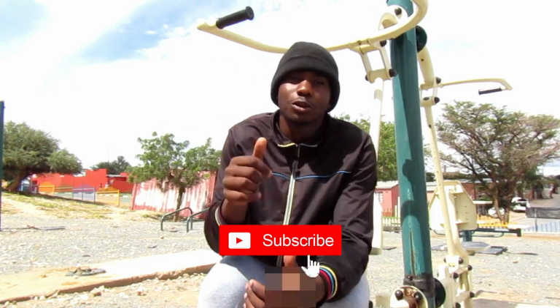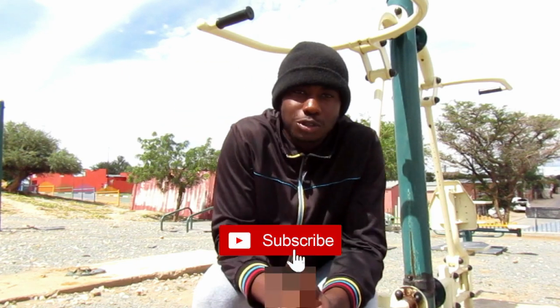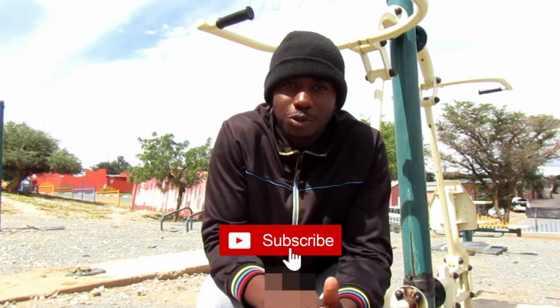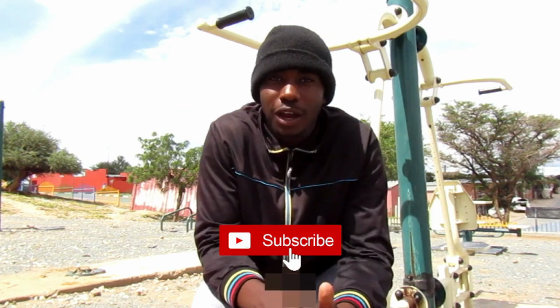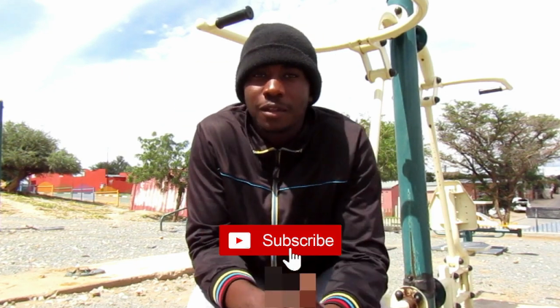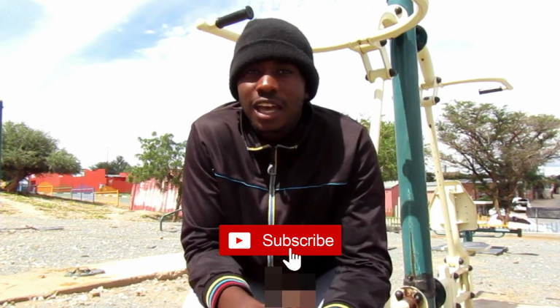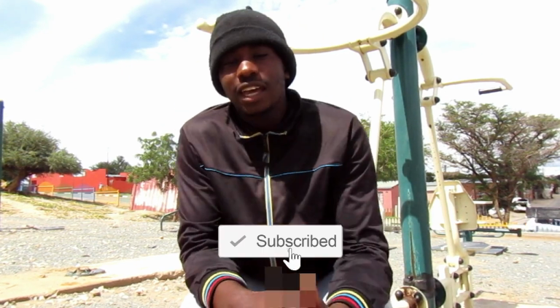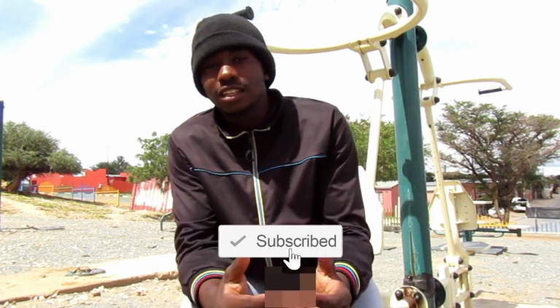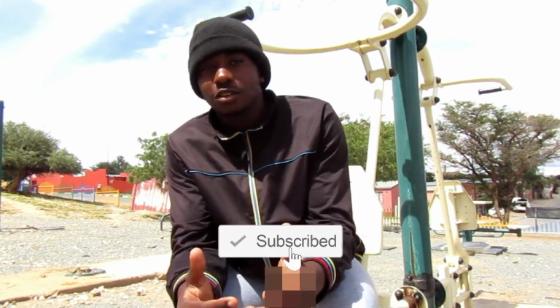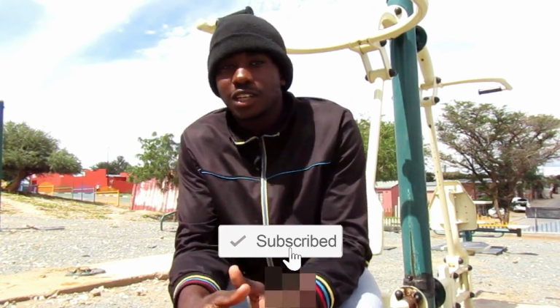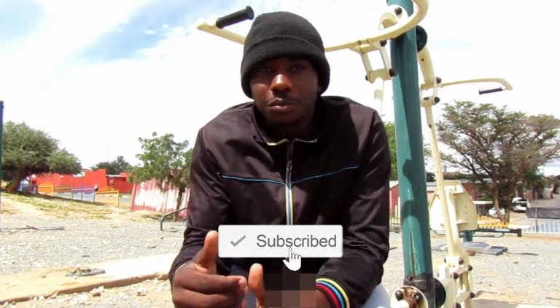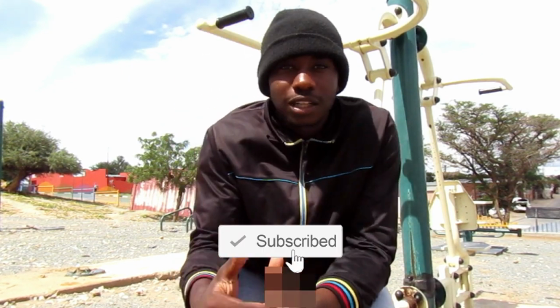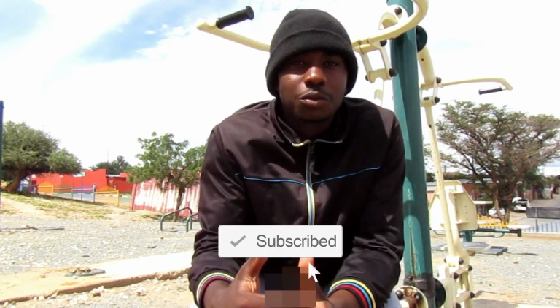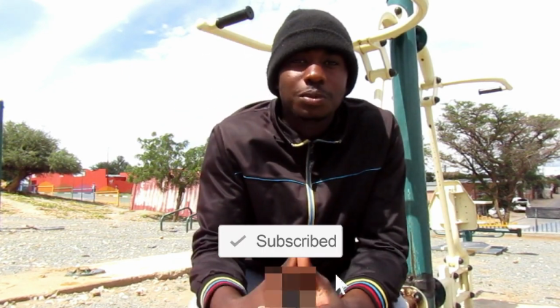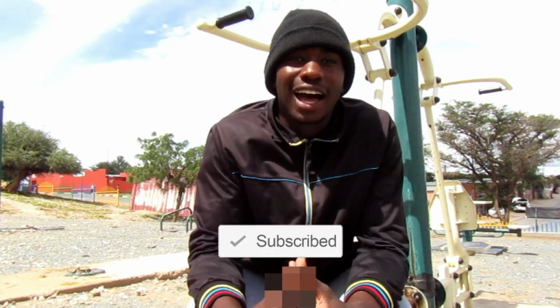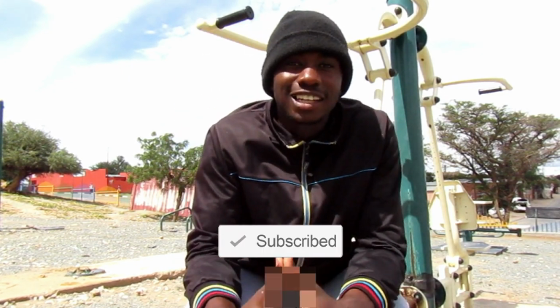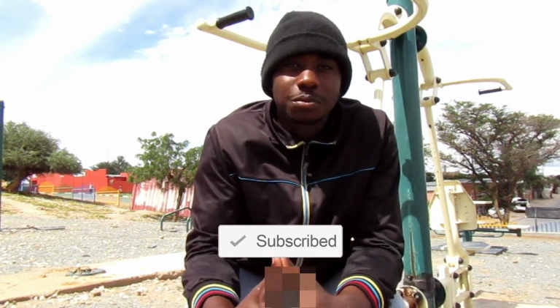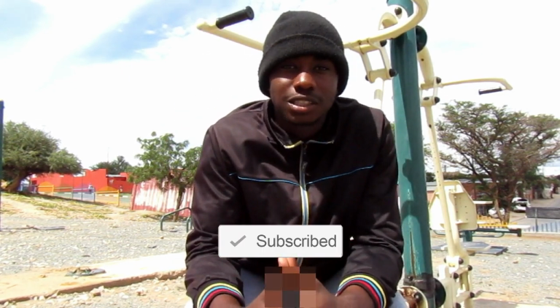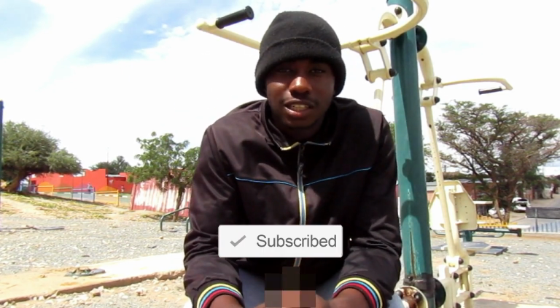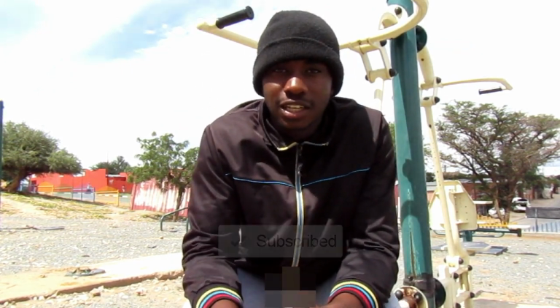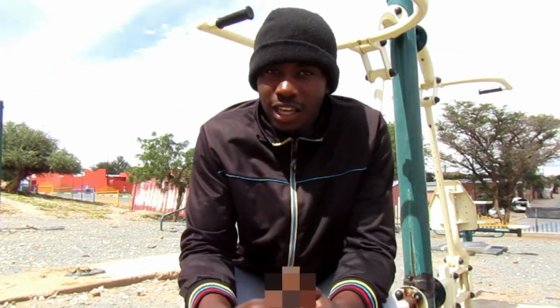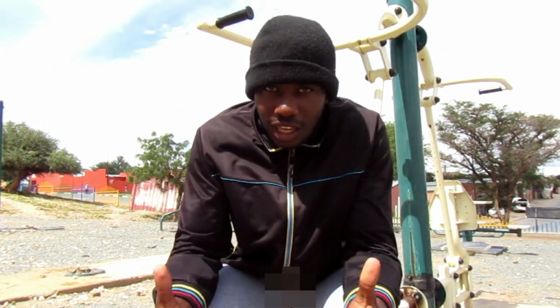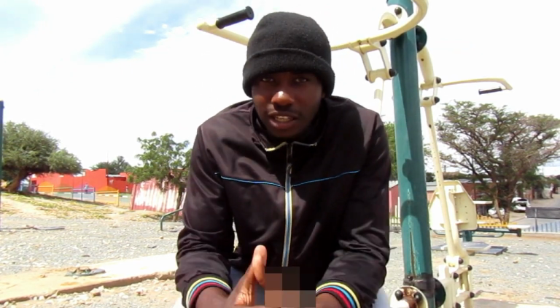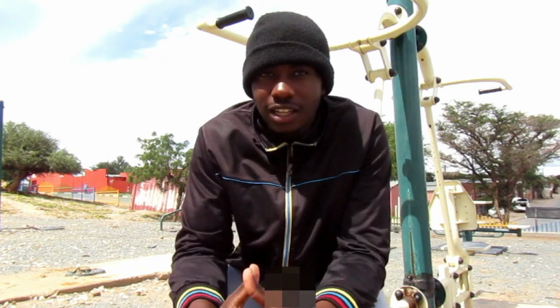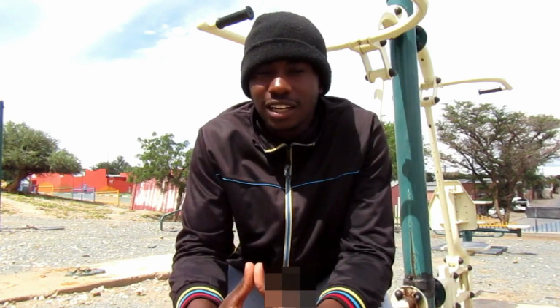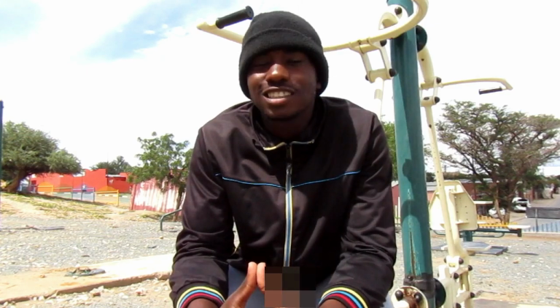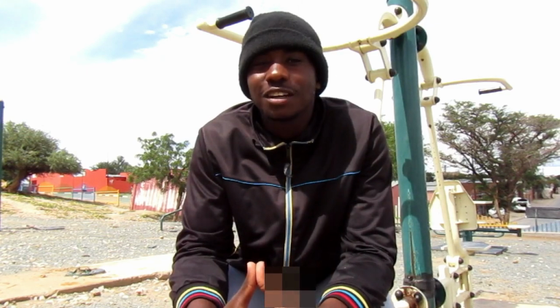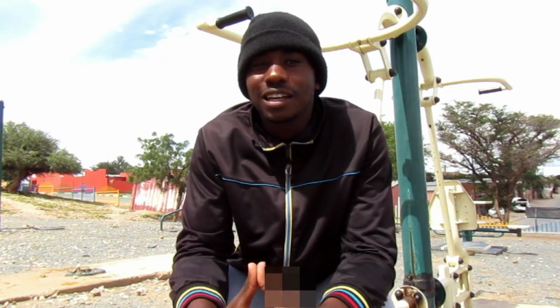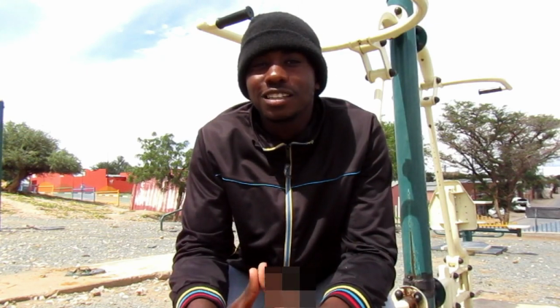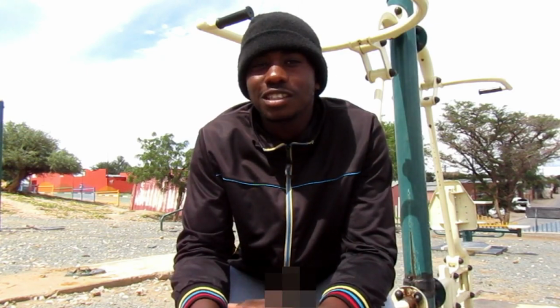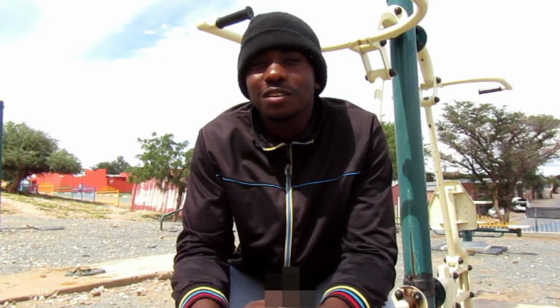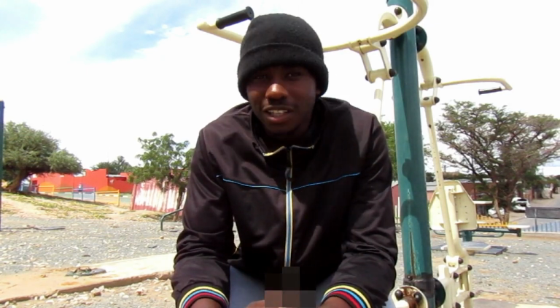Anyway guys, if you're new to my channel be sure to subscribe and hit the notification bell. It will be highly appreciated and let's get right into this video.